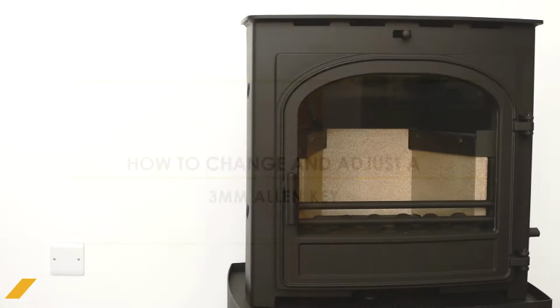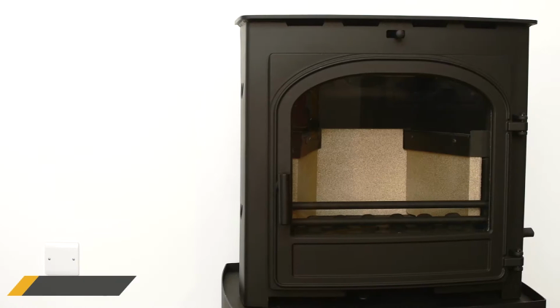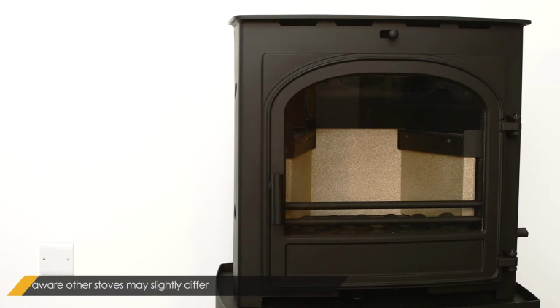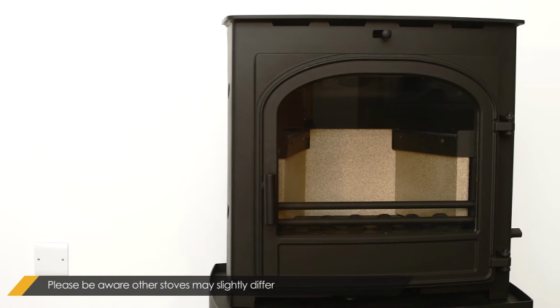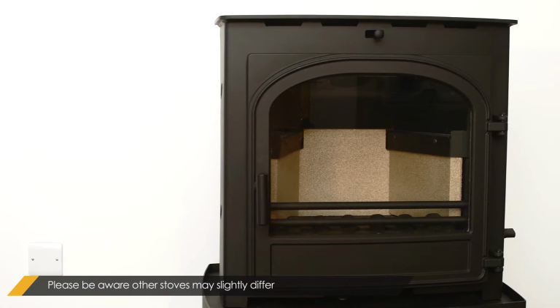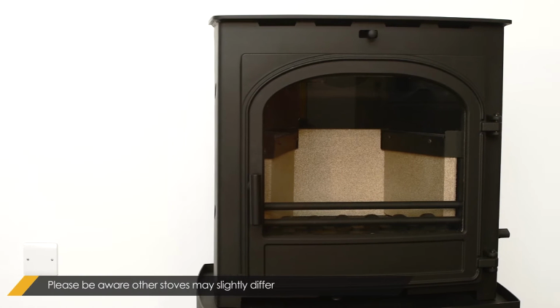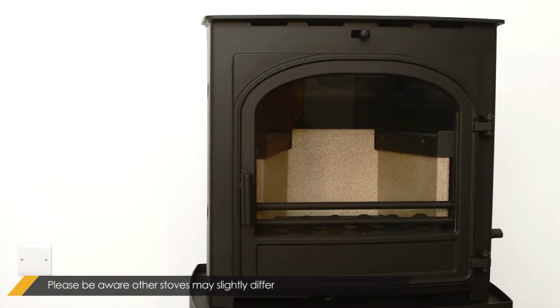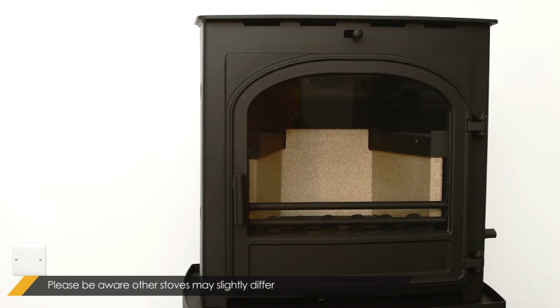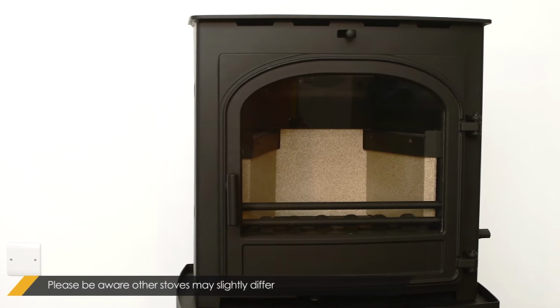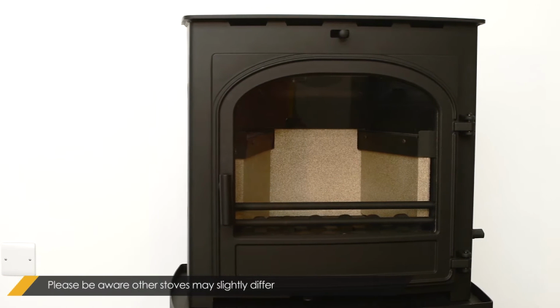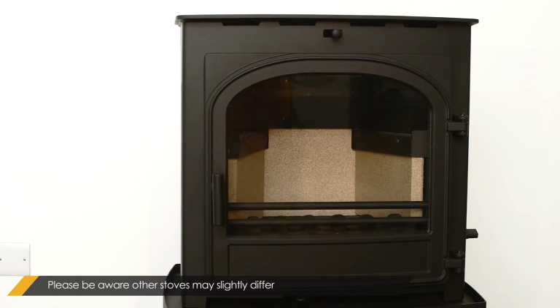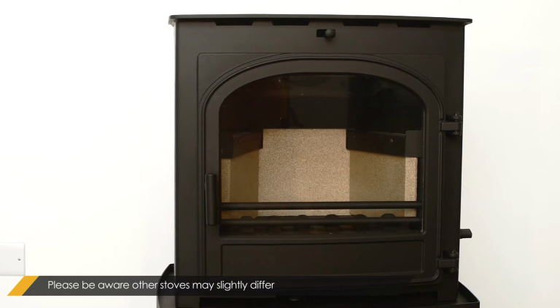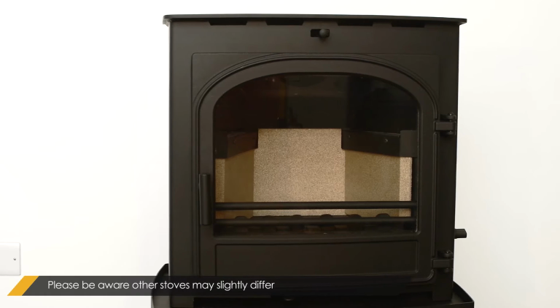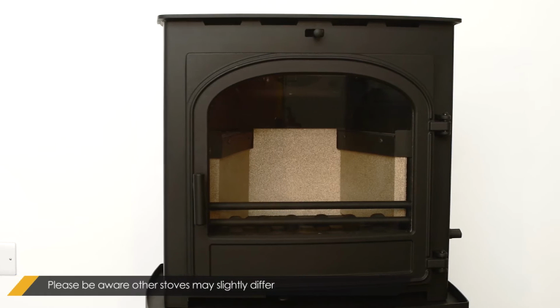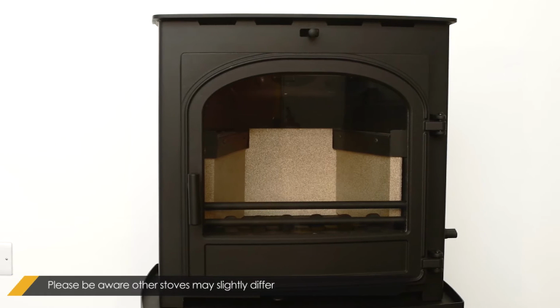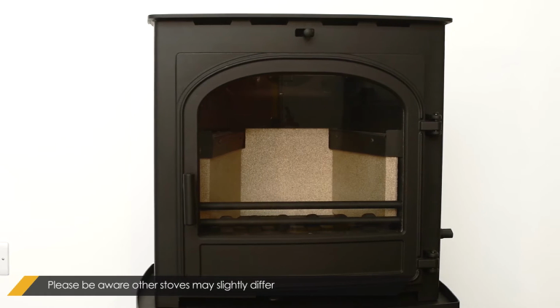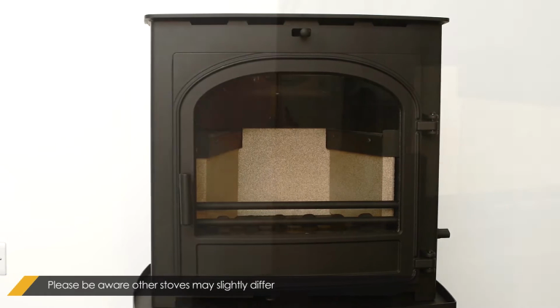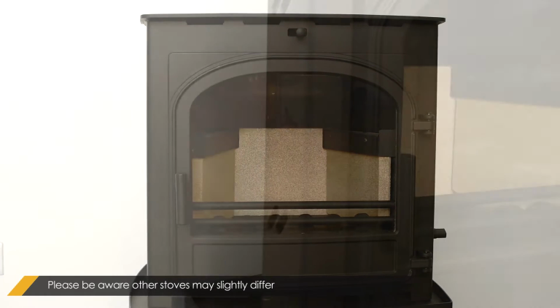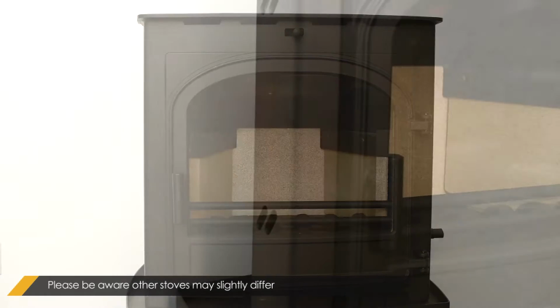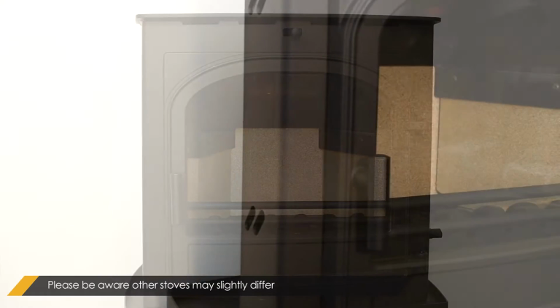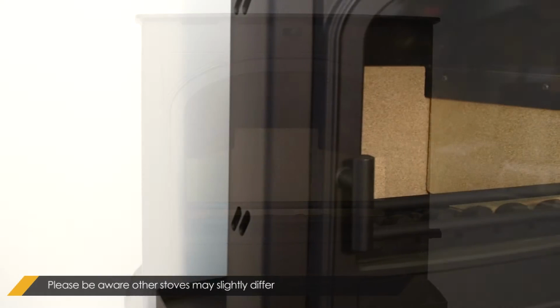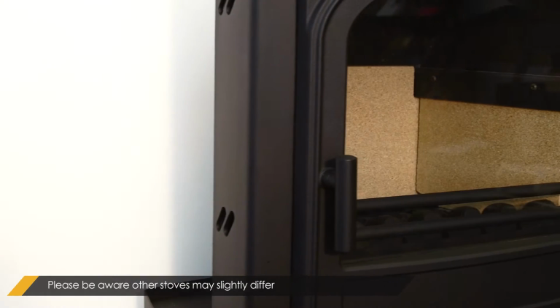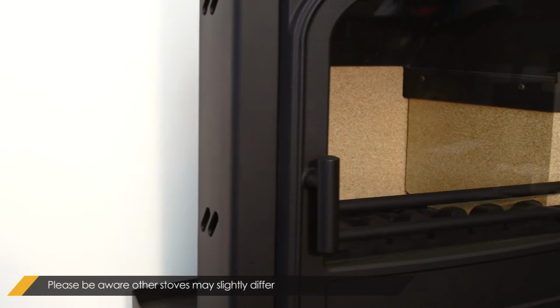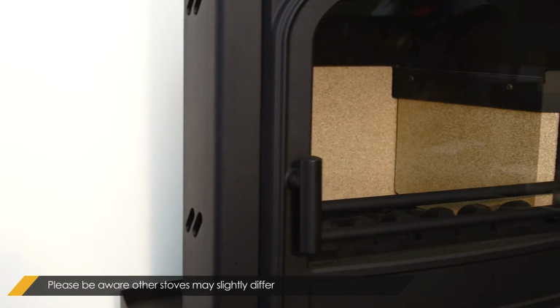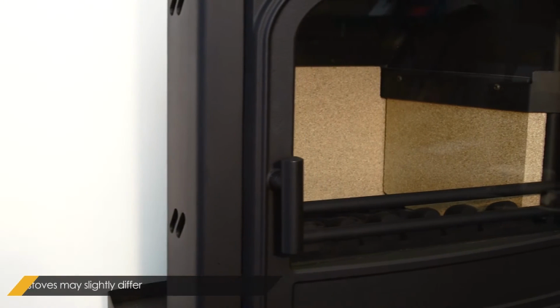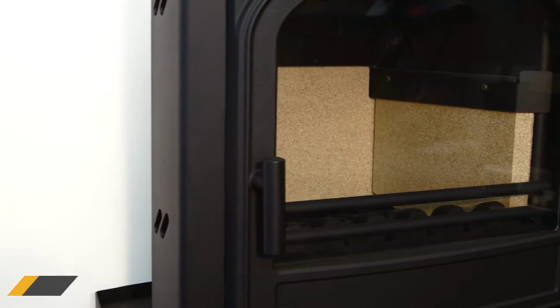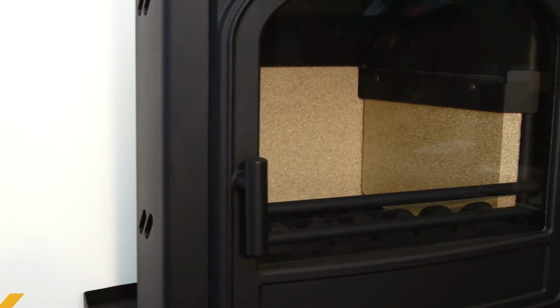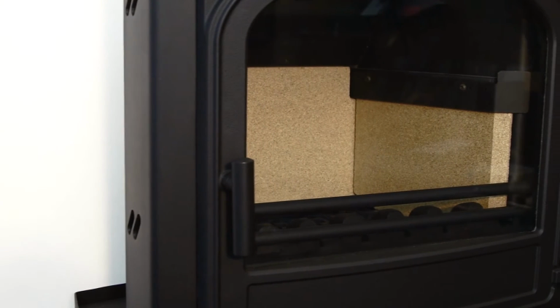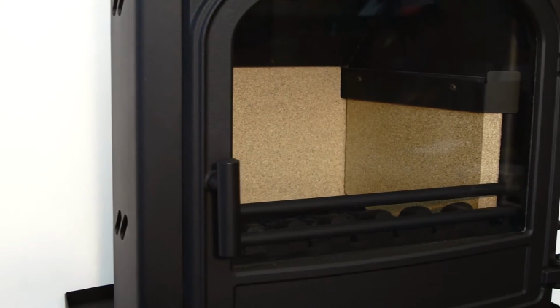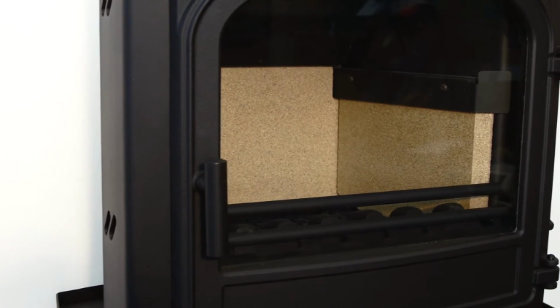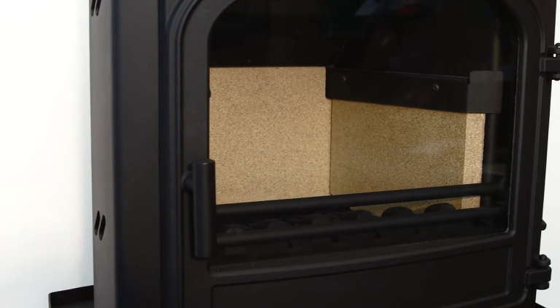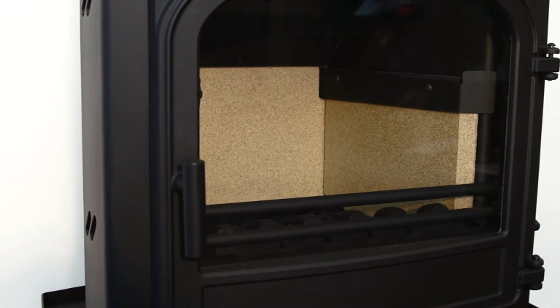The stove used in this video is a Telford 5 Inset. Please be aware that other stoves may slightly differ.